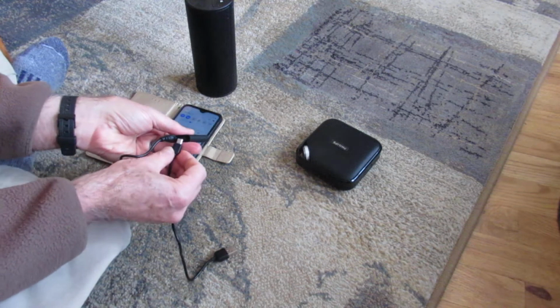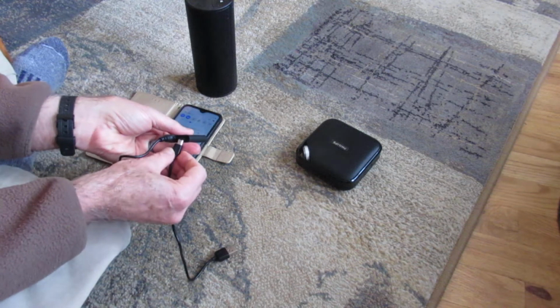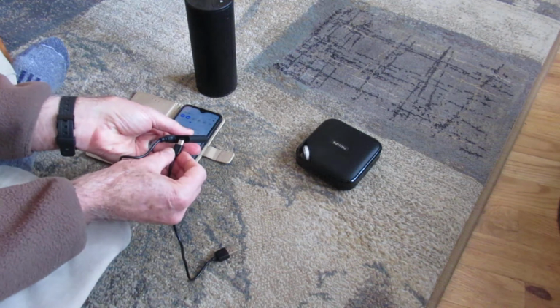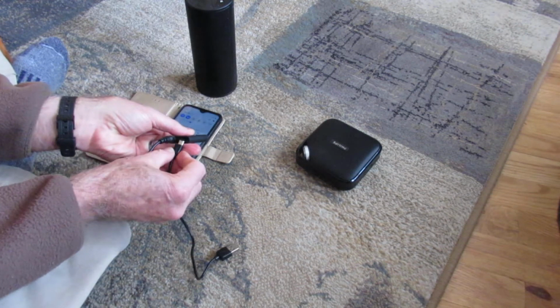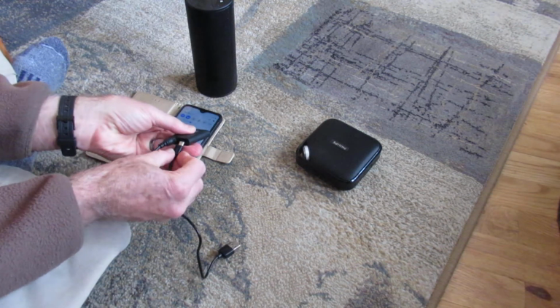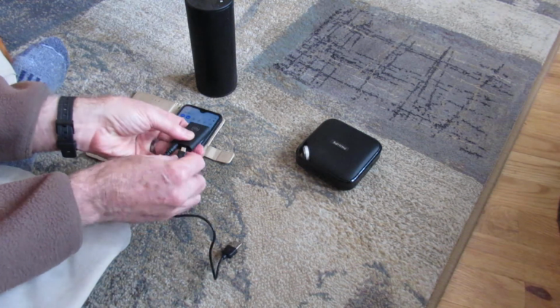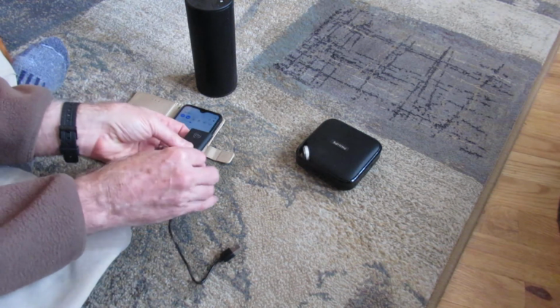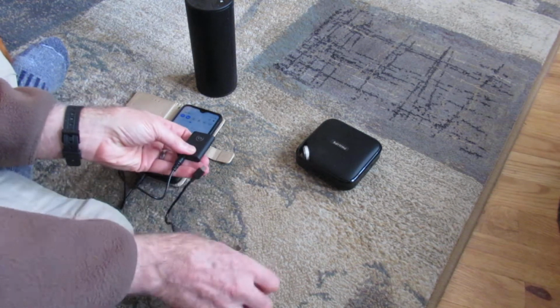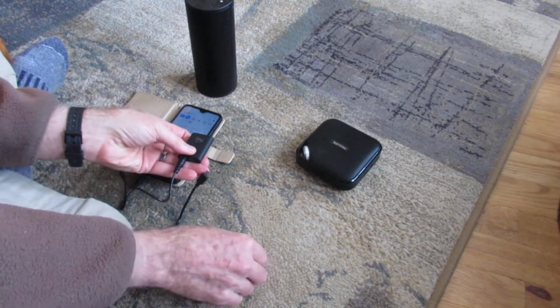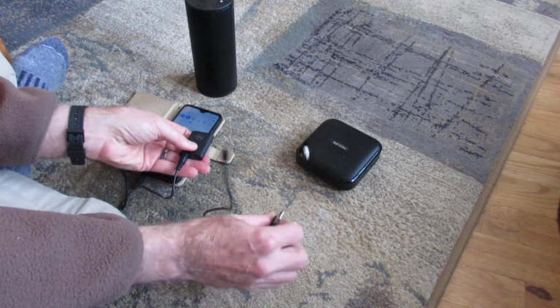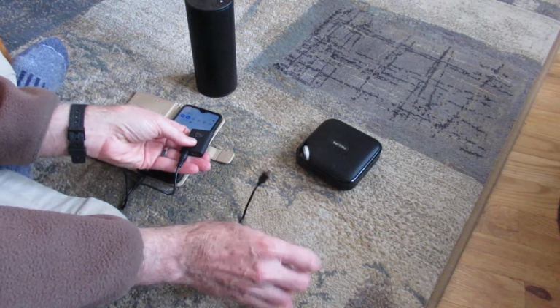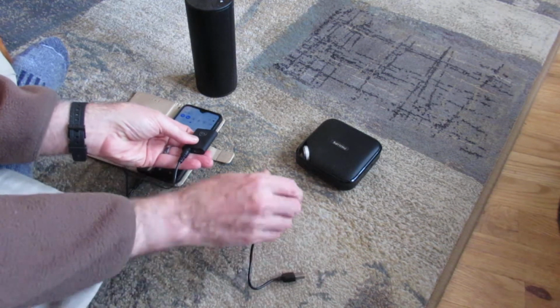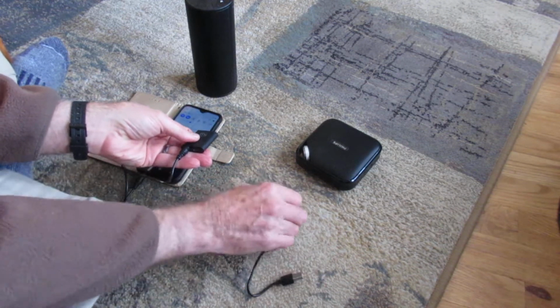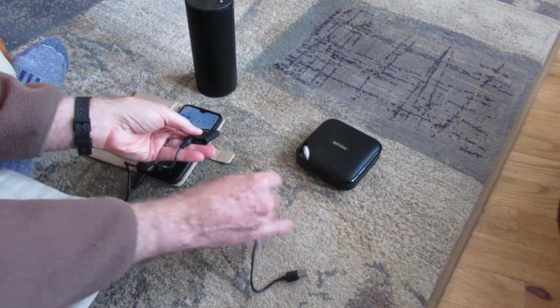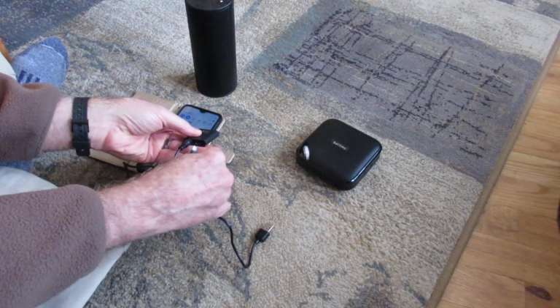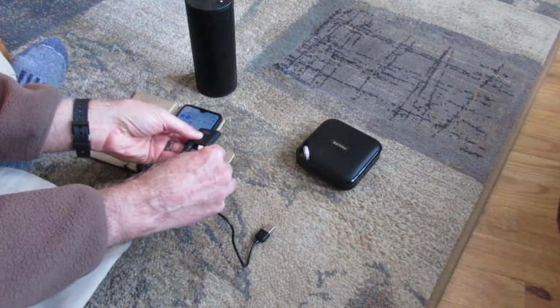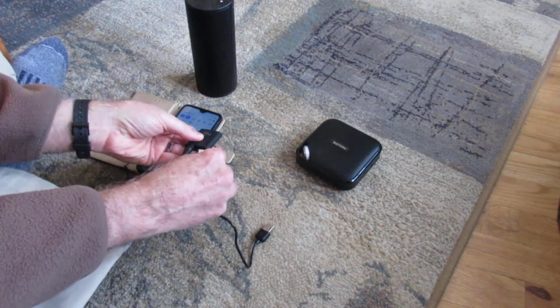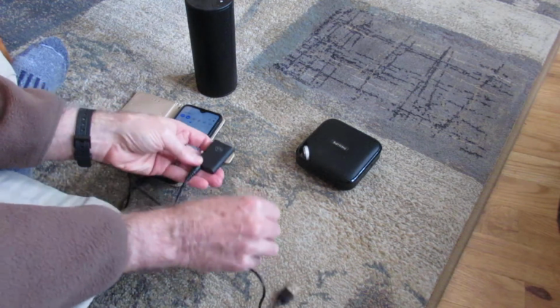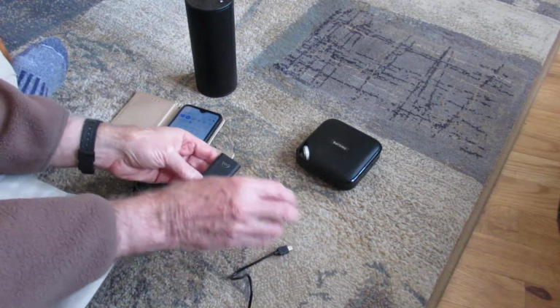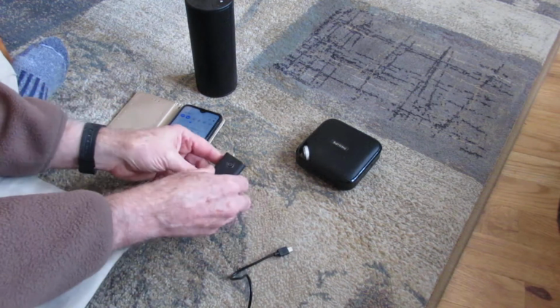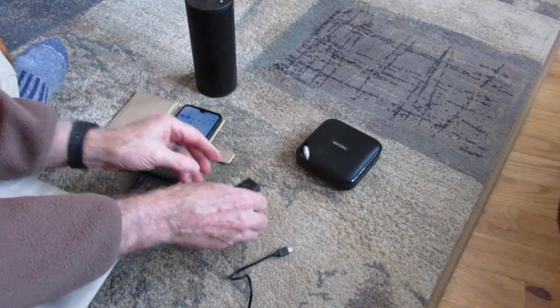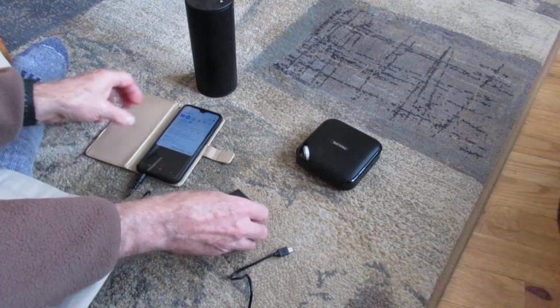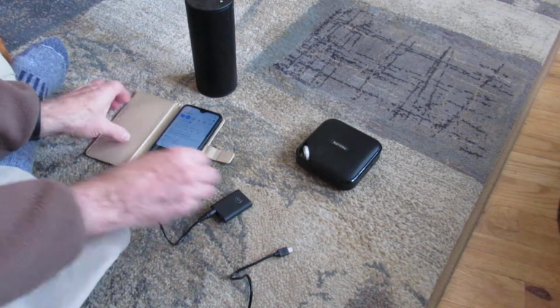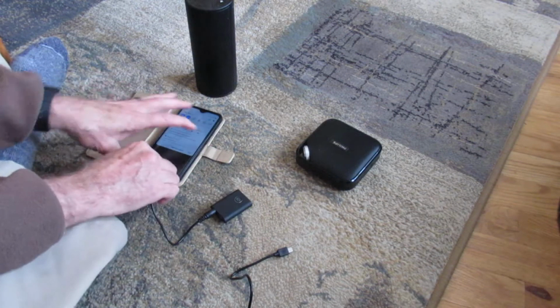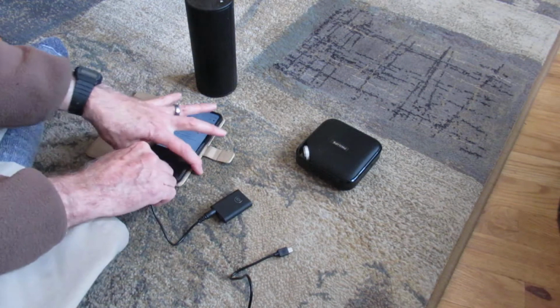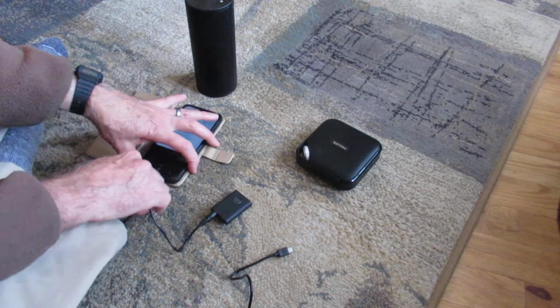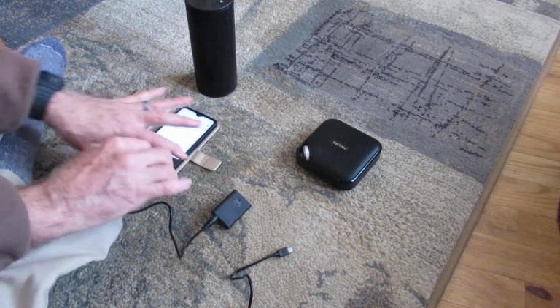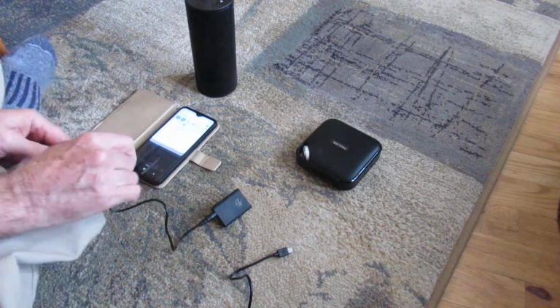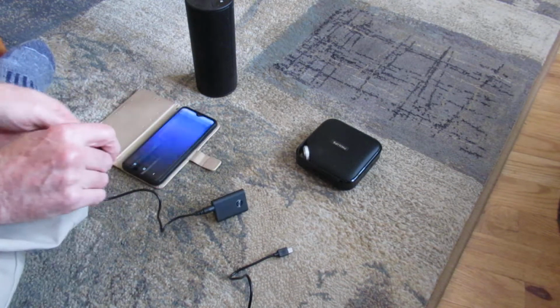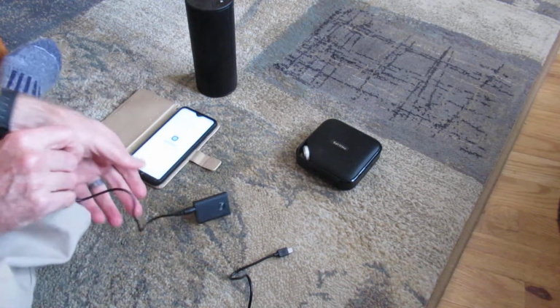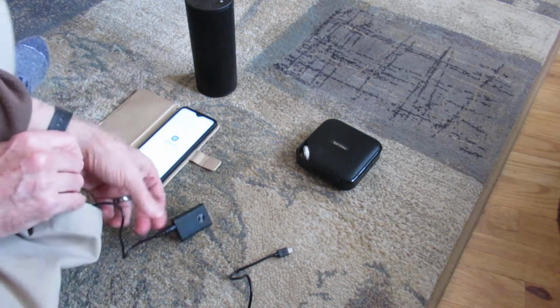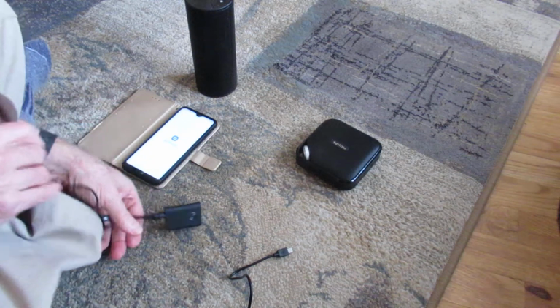This is how you charge it — it uses a USB to micro USB for charging. So let's start the process.